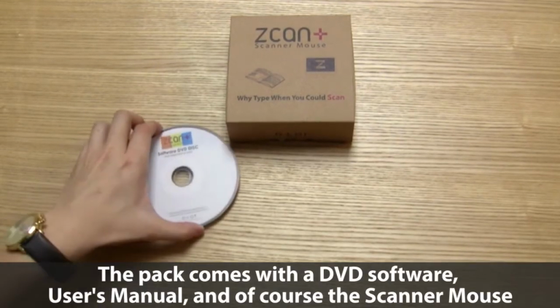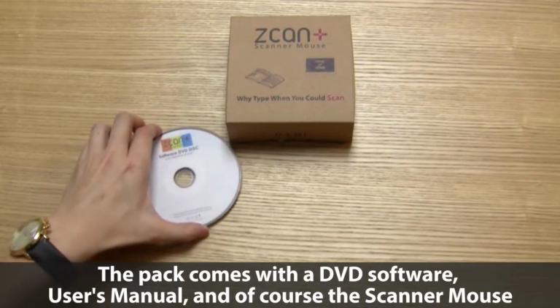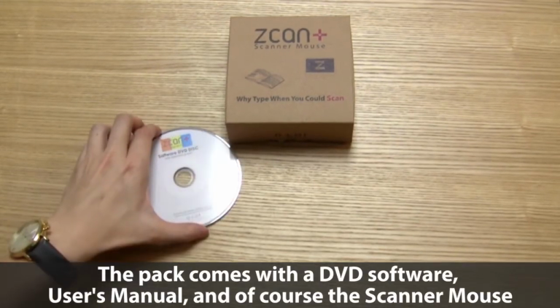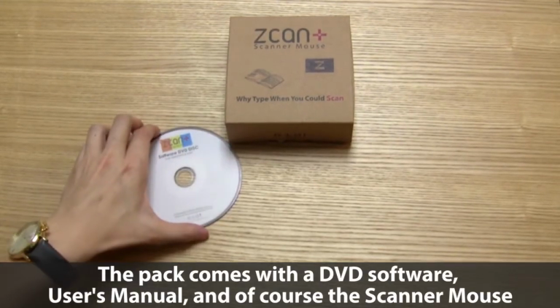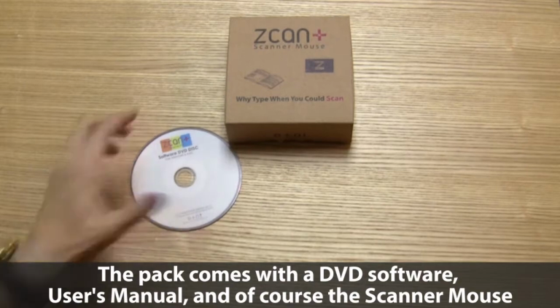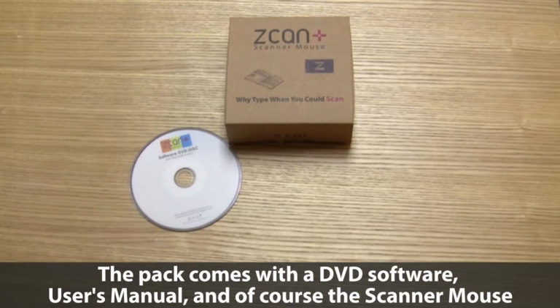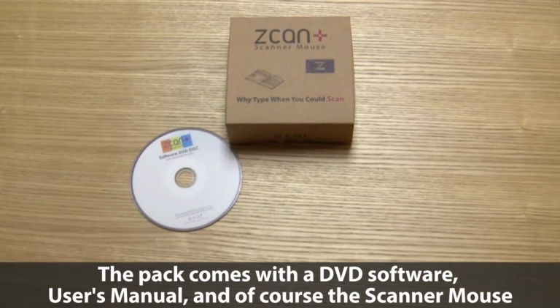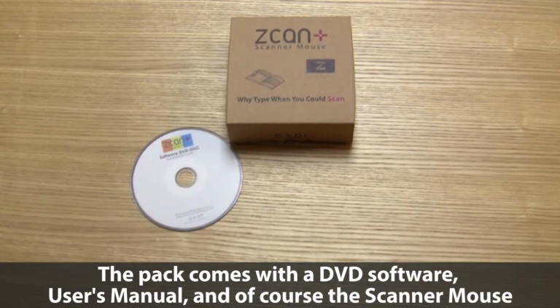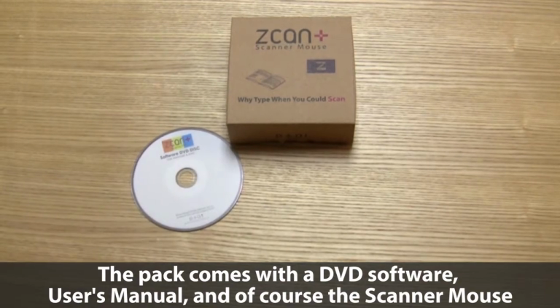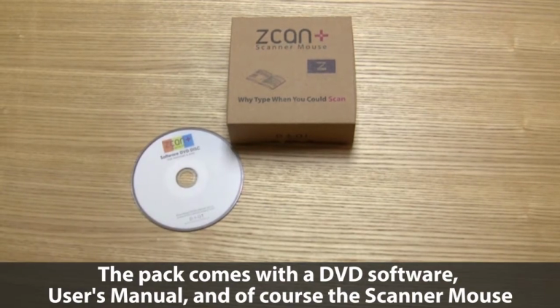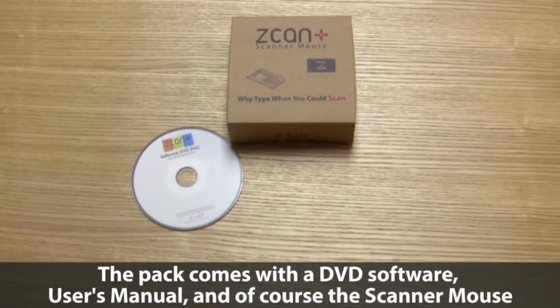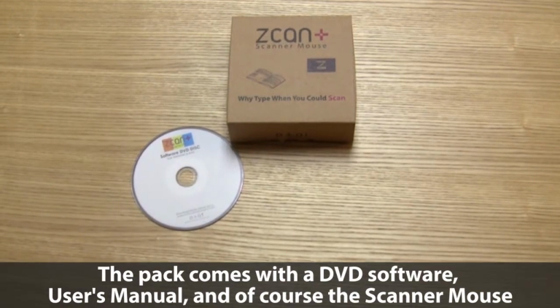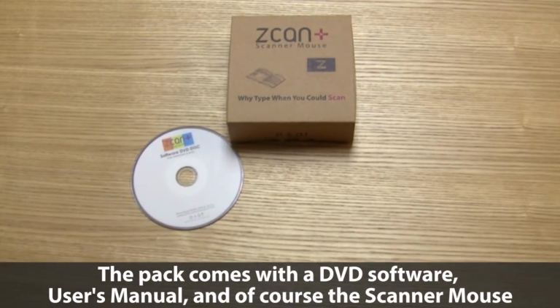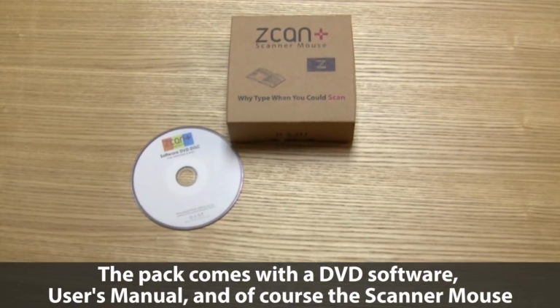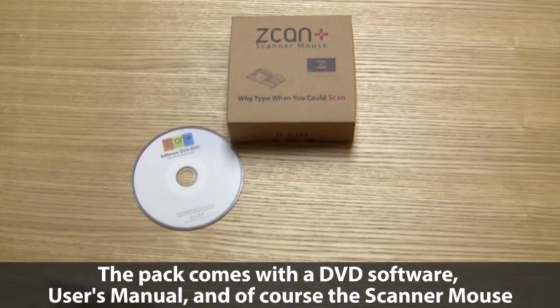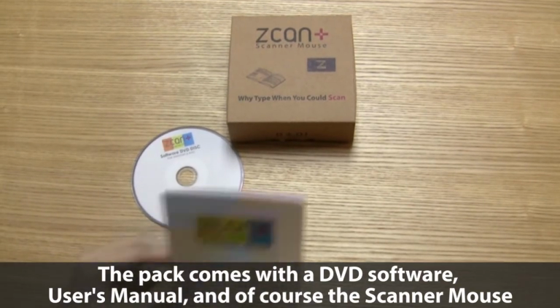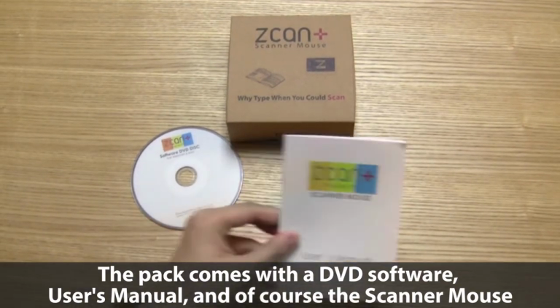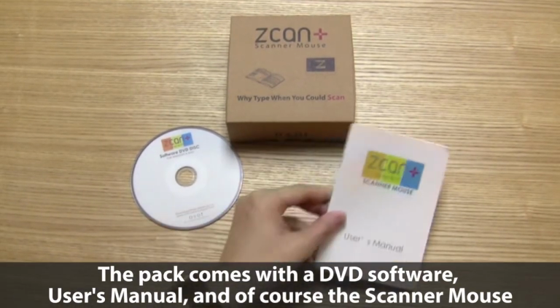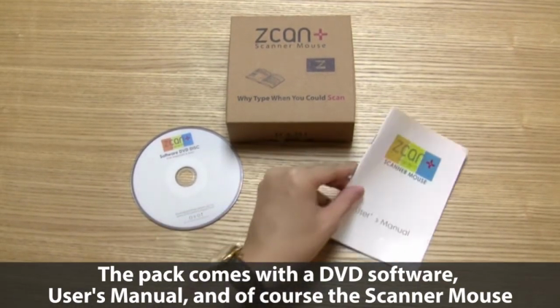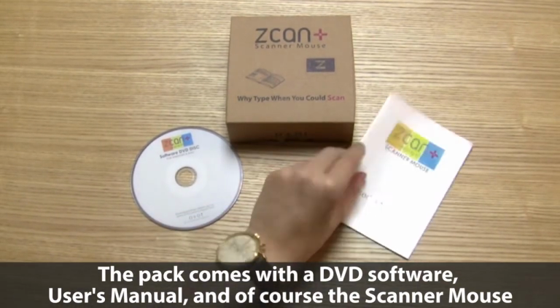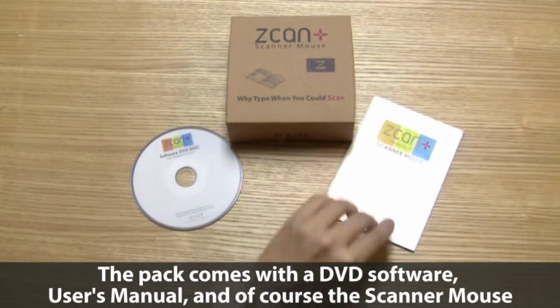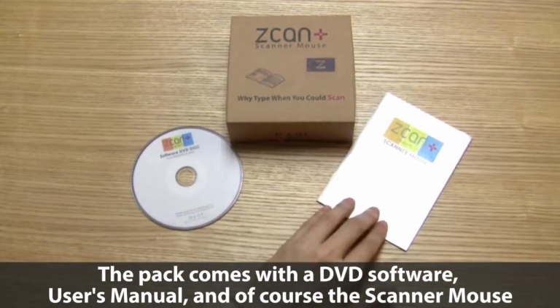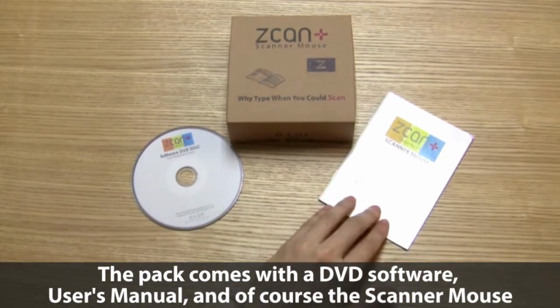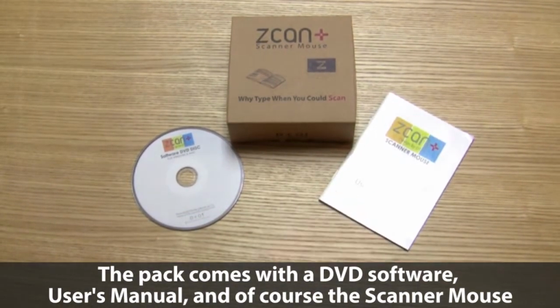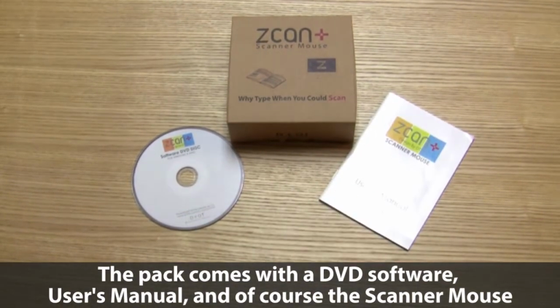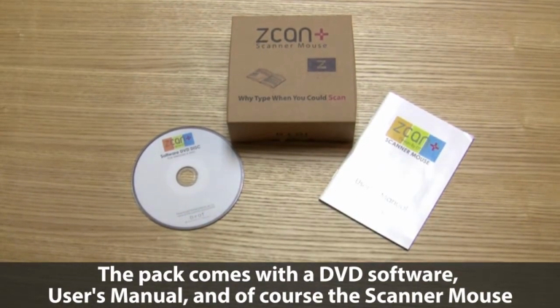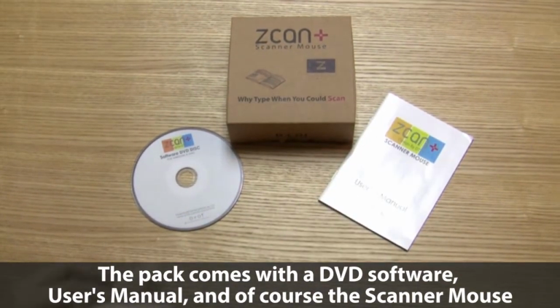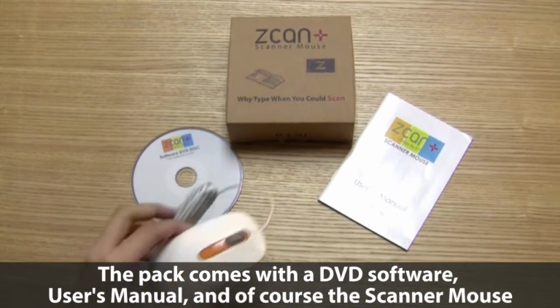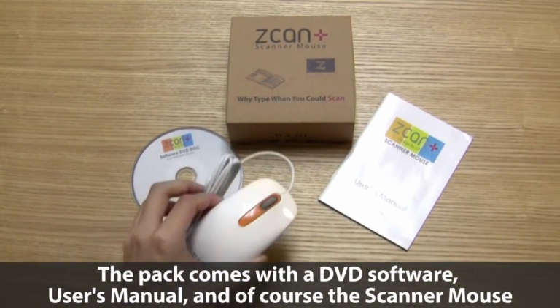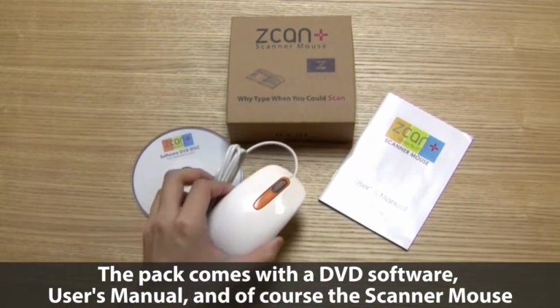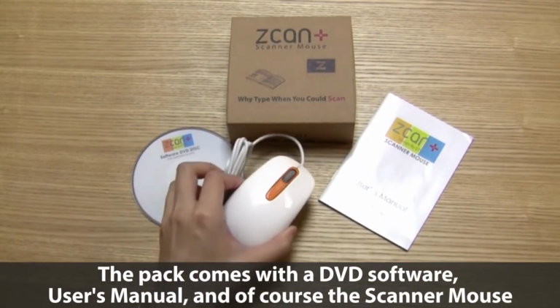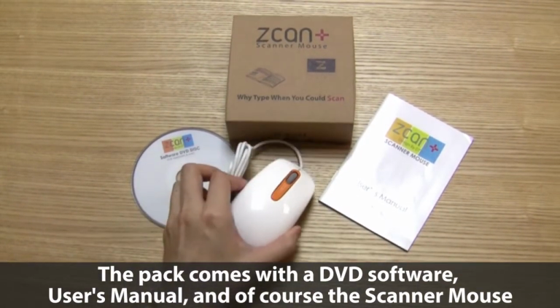The pack comes with a DVD software, a user manual, and of course the scanner mouse.